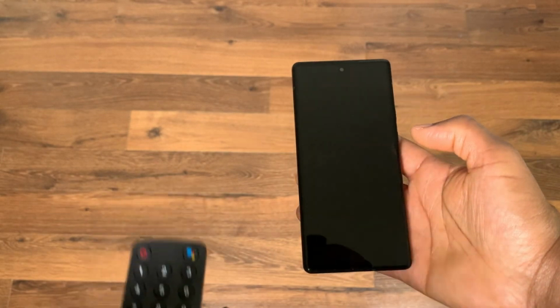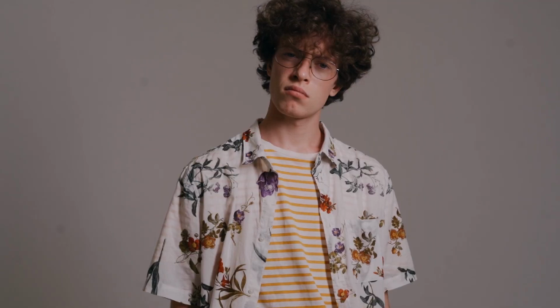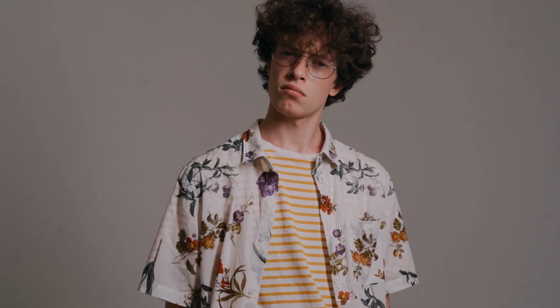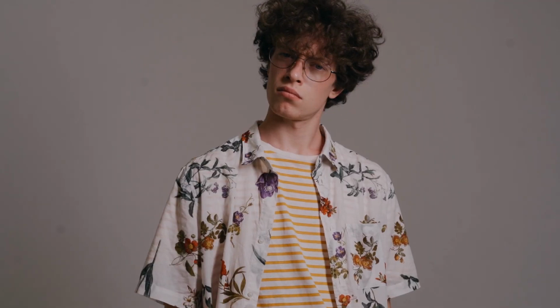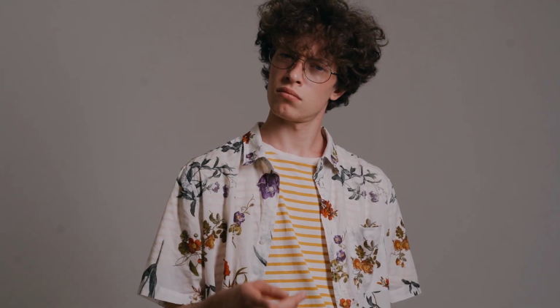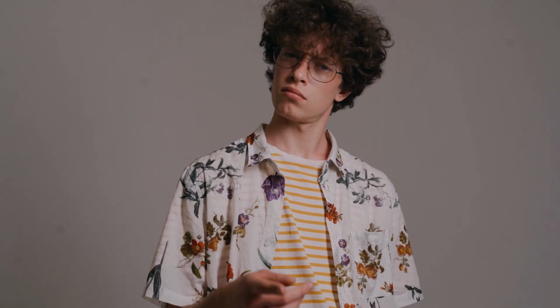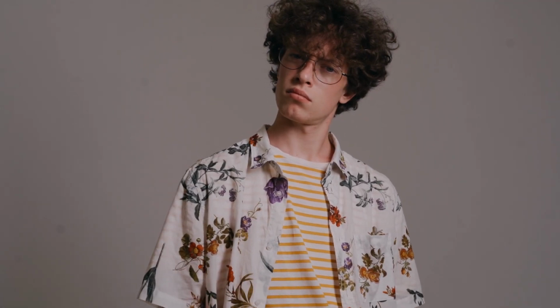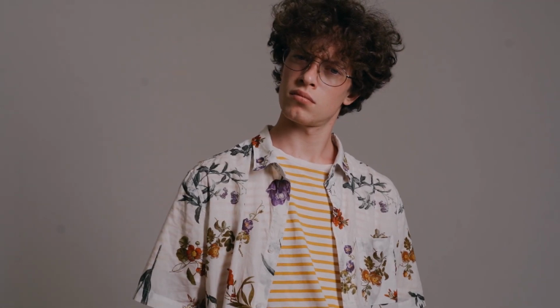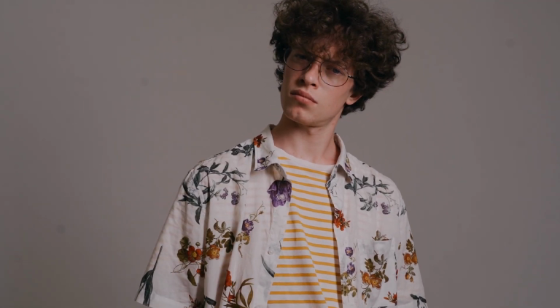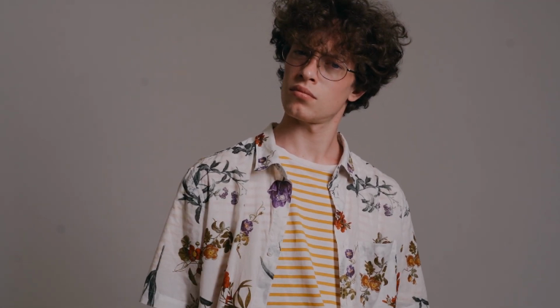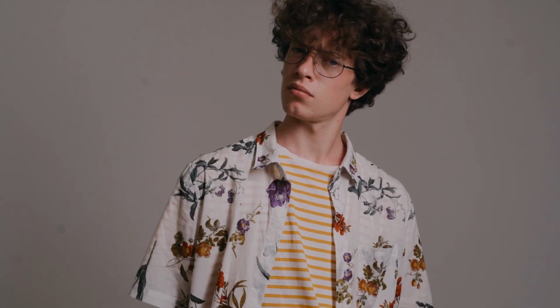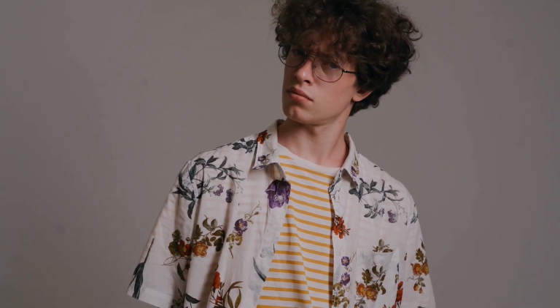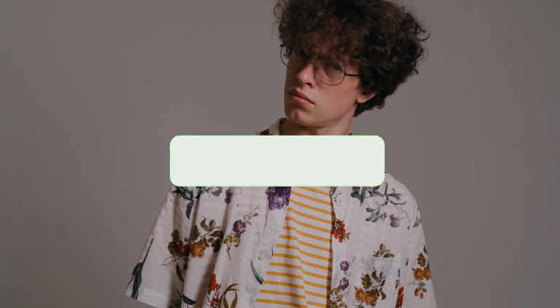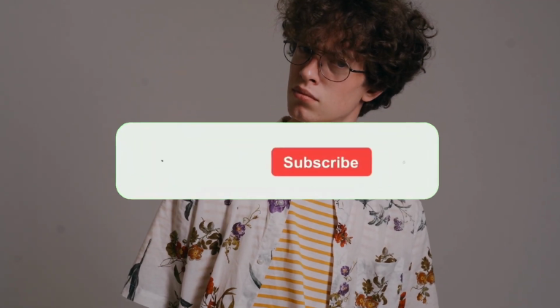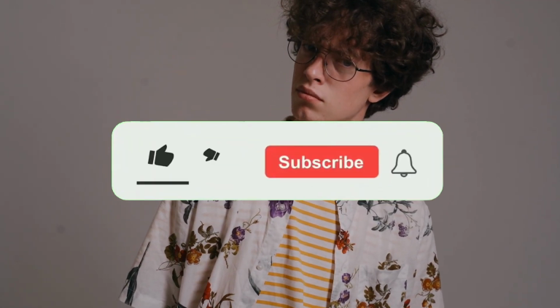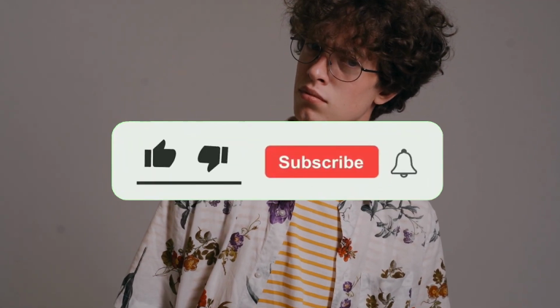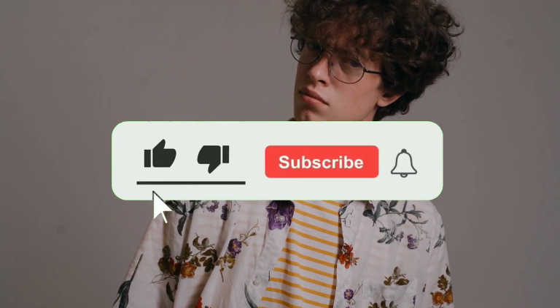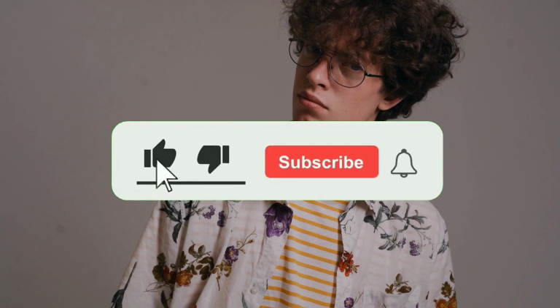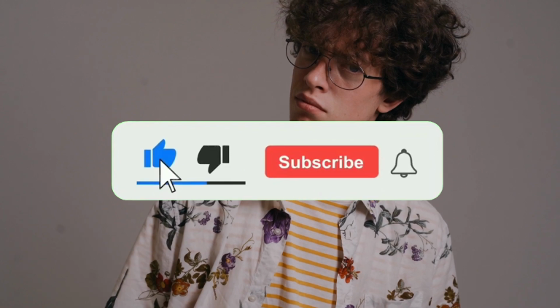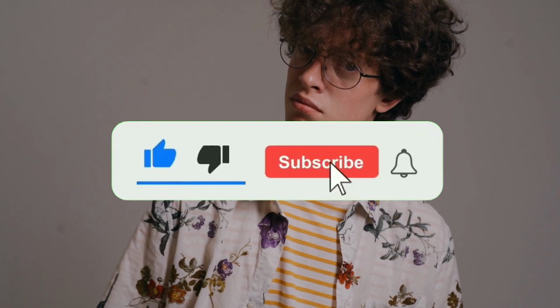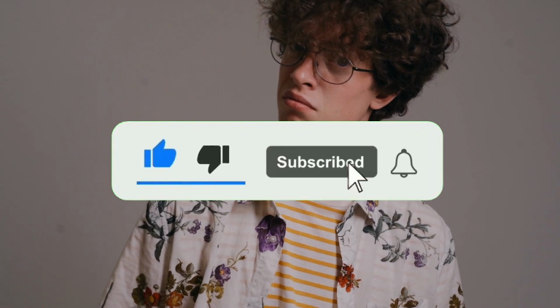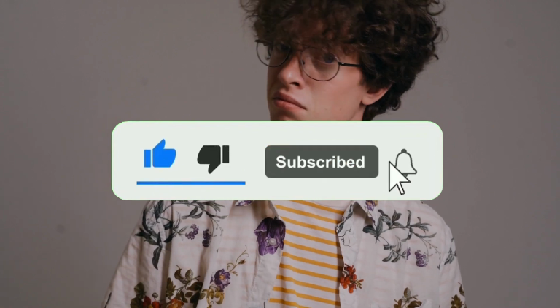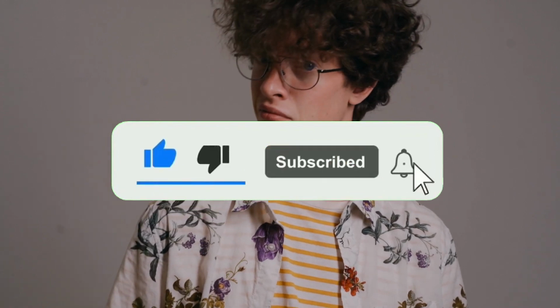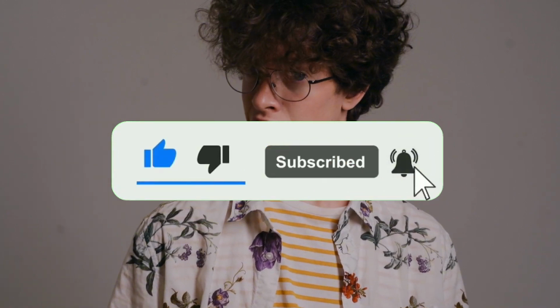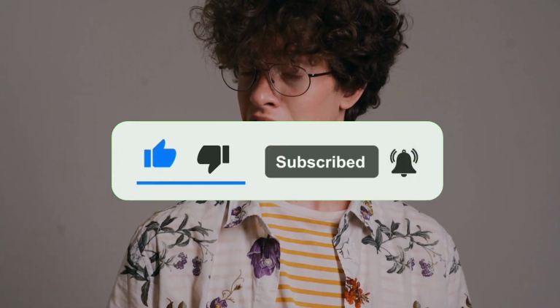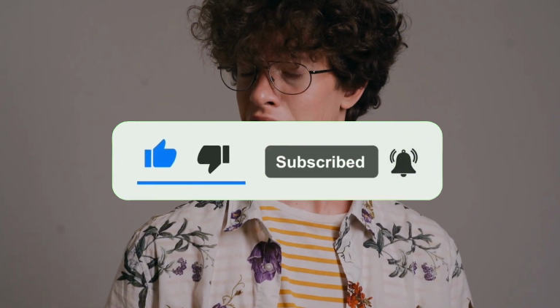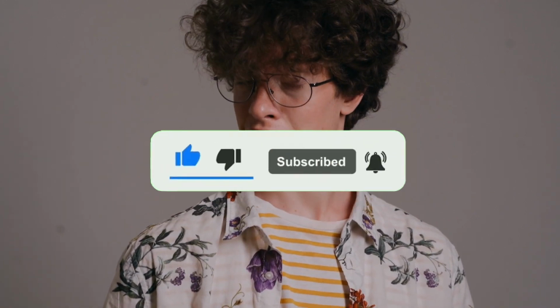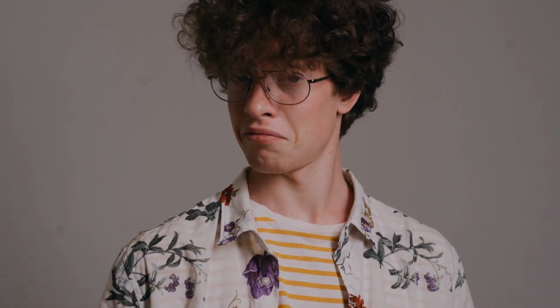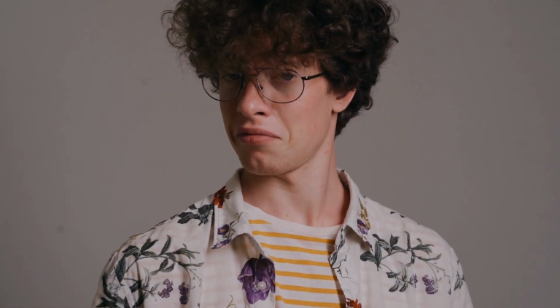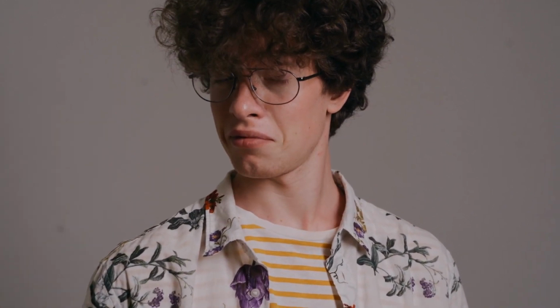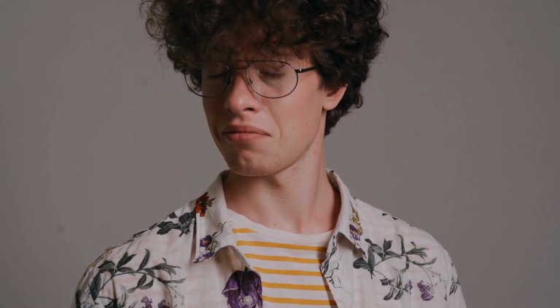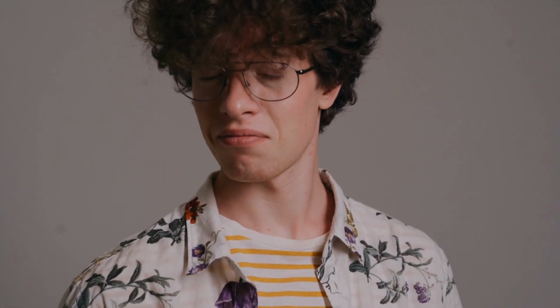But before I show you how to do that, all I ask in return is for you to like this video and subscribe if you want to see more content like this.